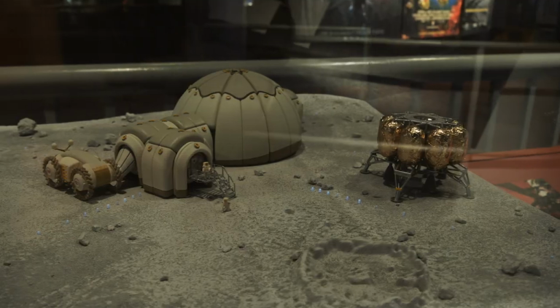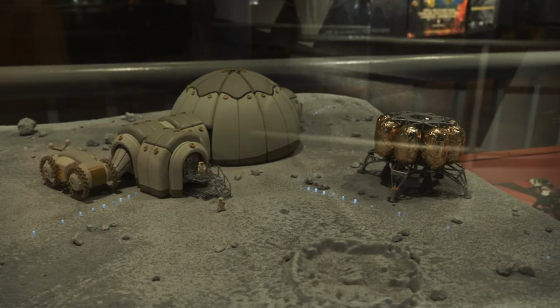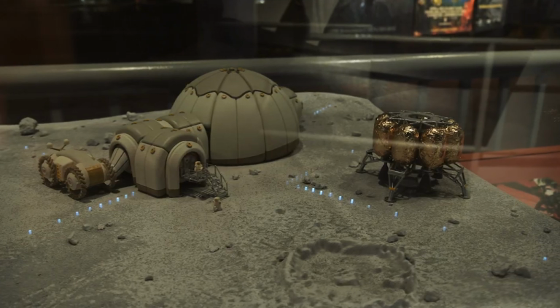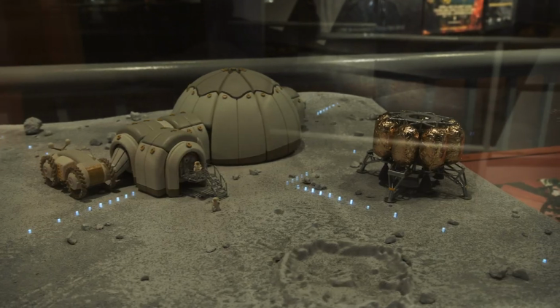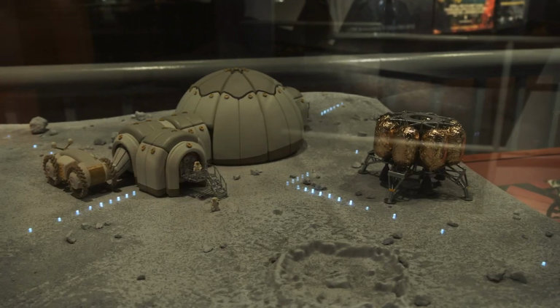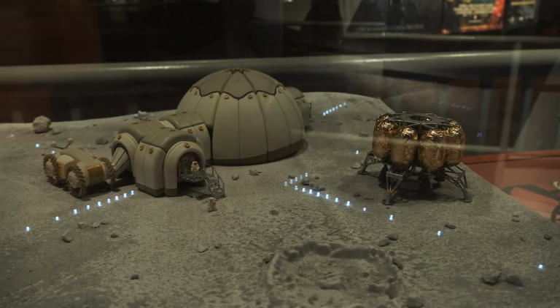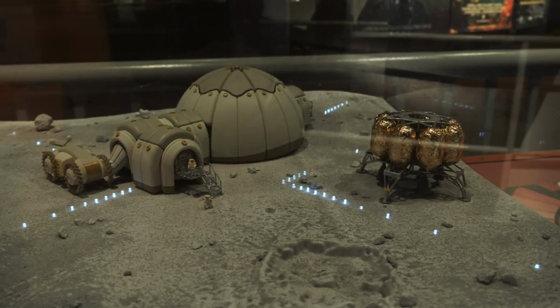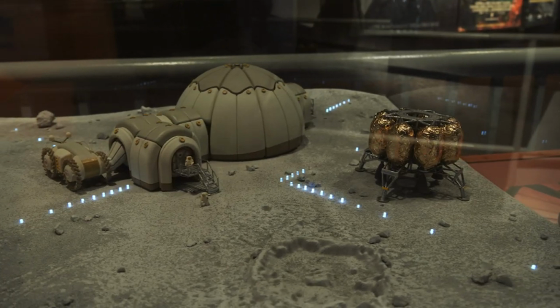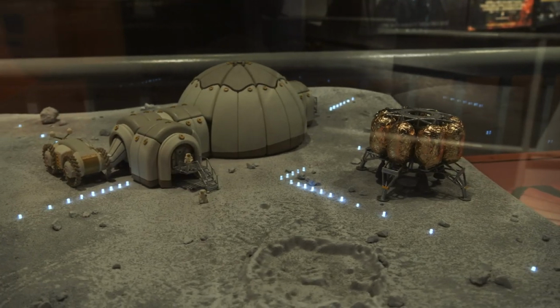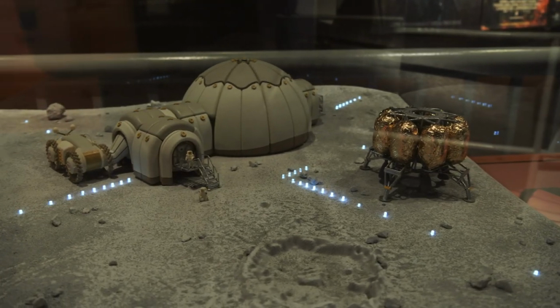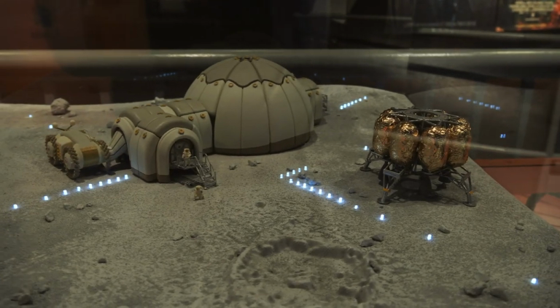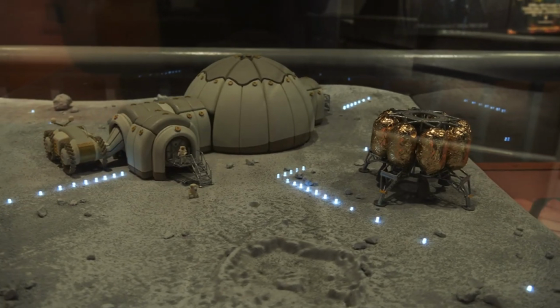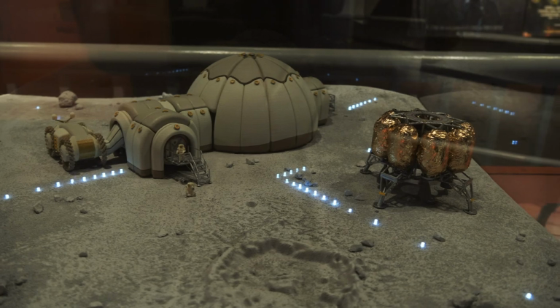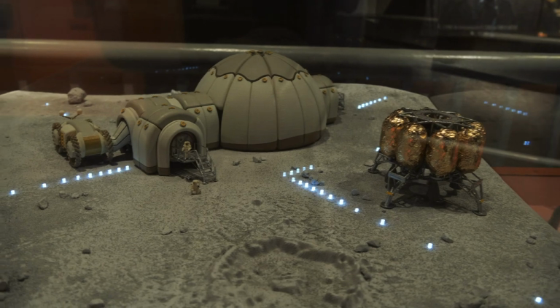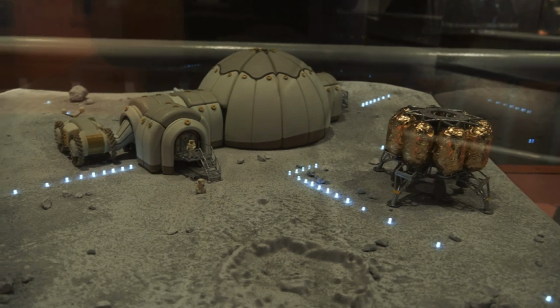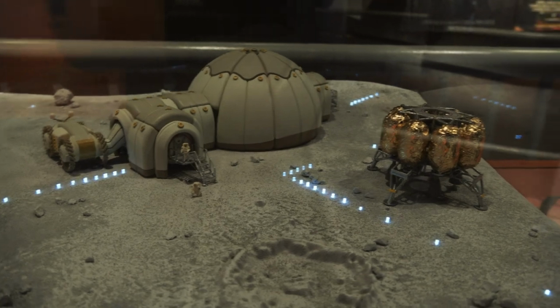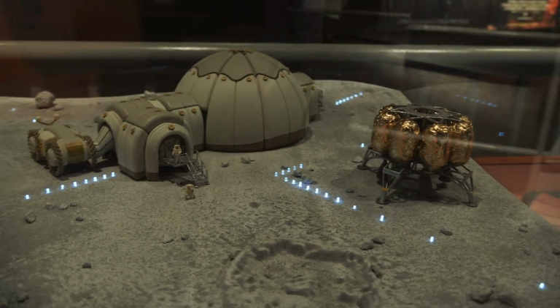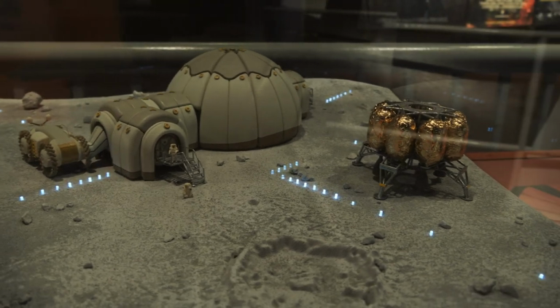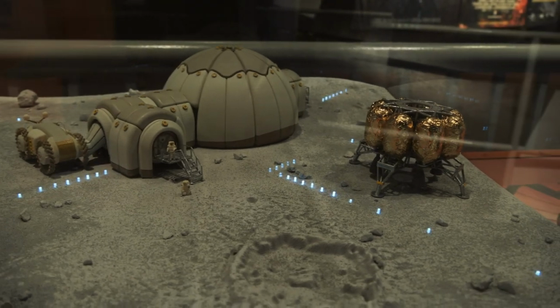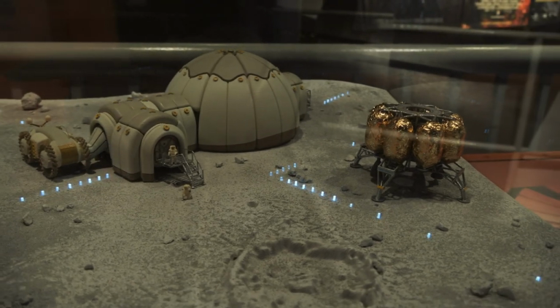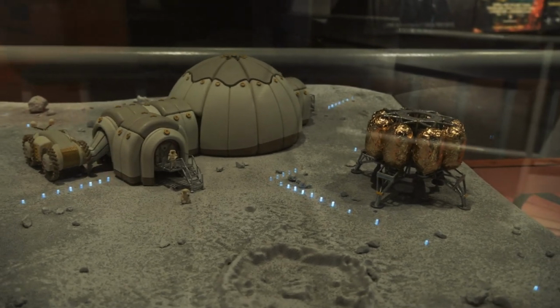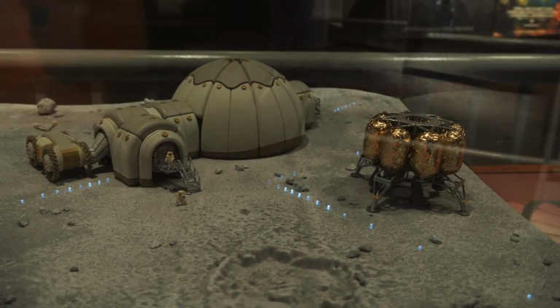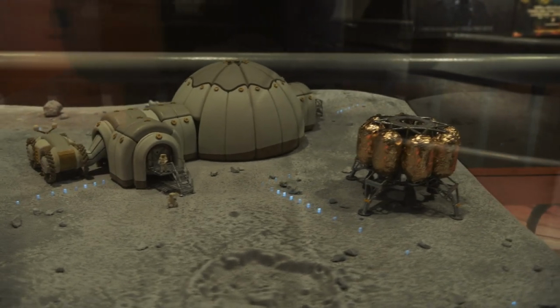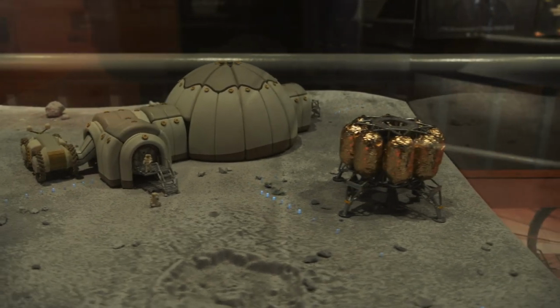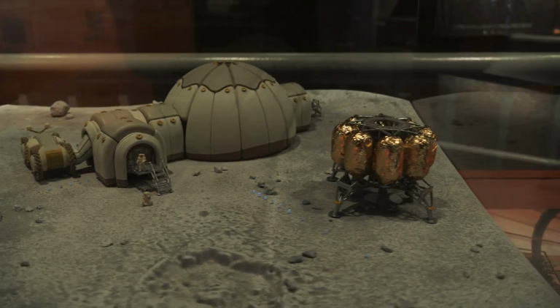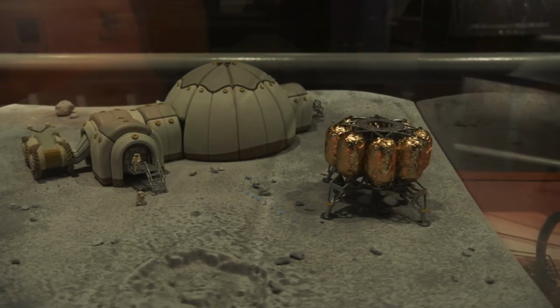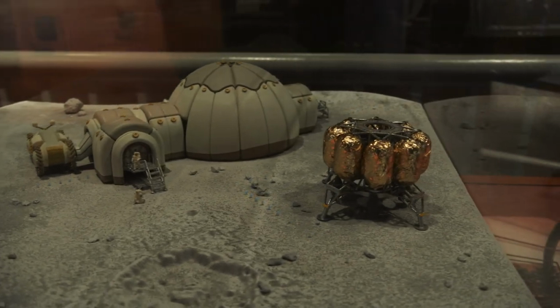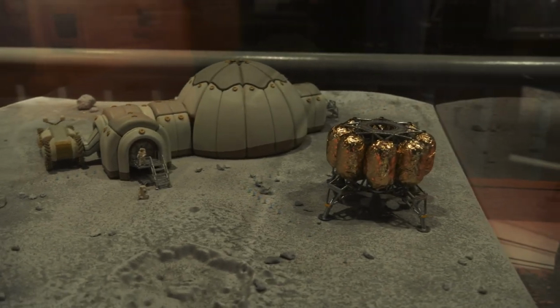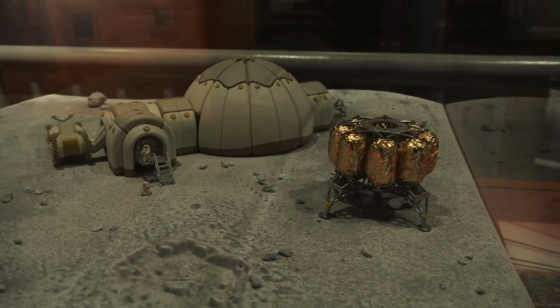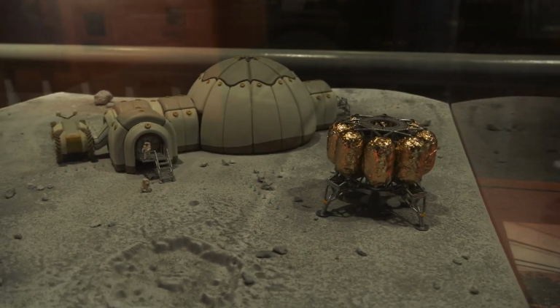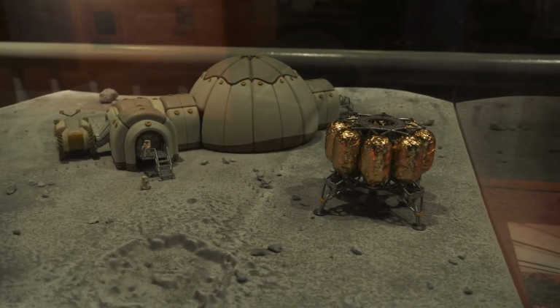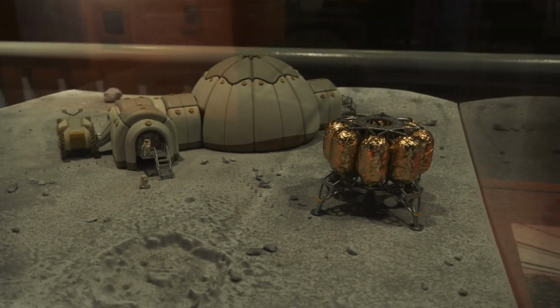This is kind of a cool idea — this is what a moon base might look like.